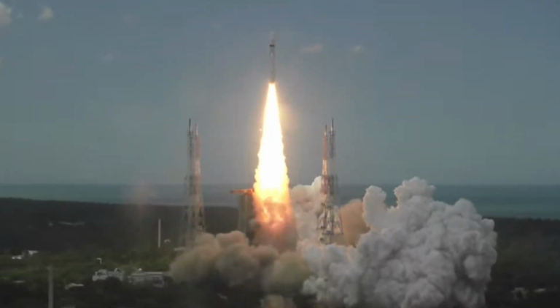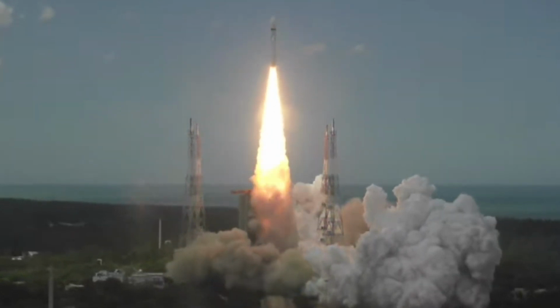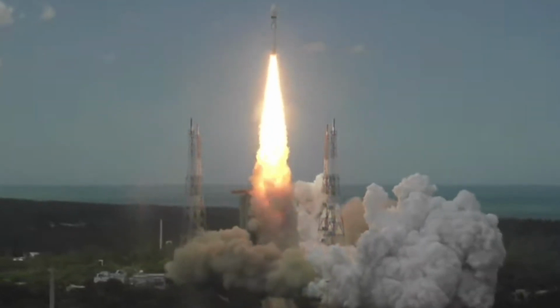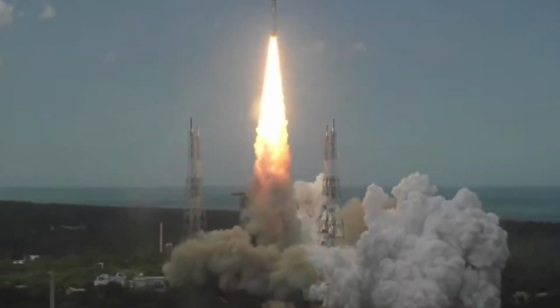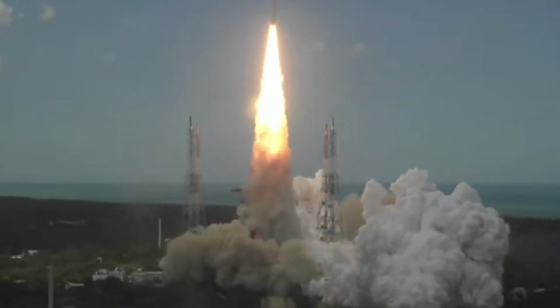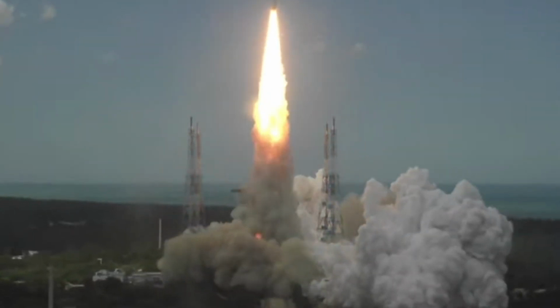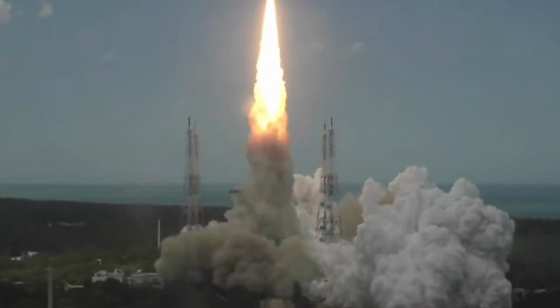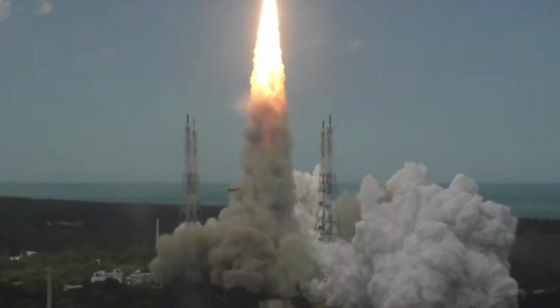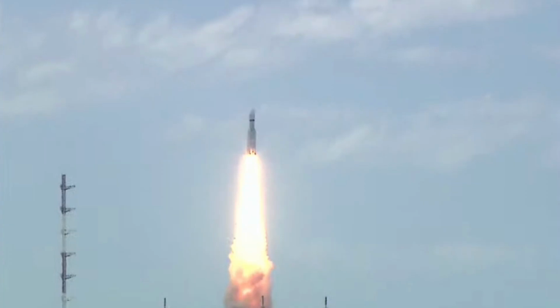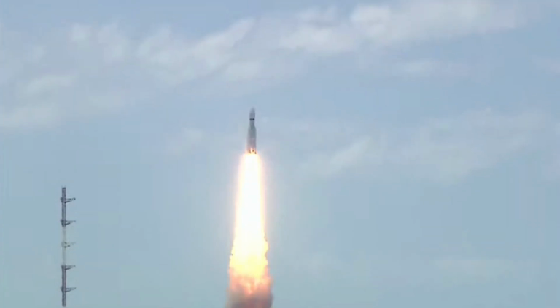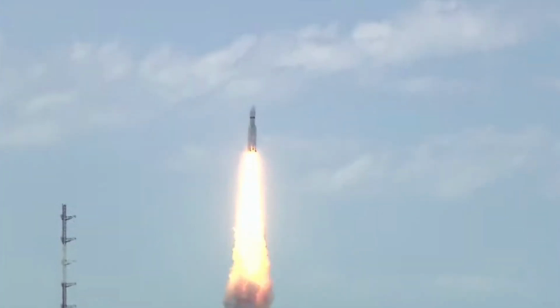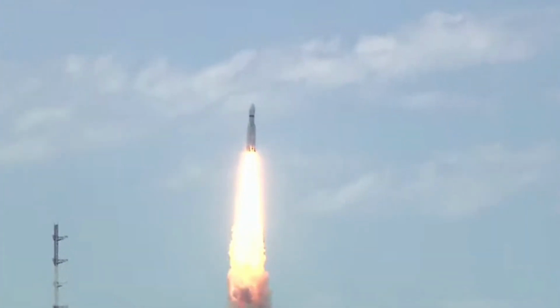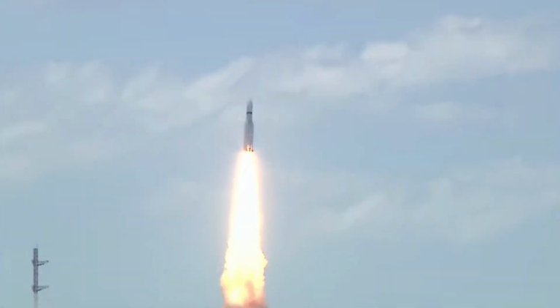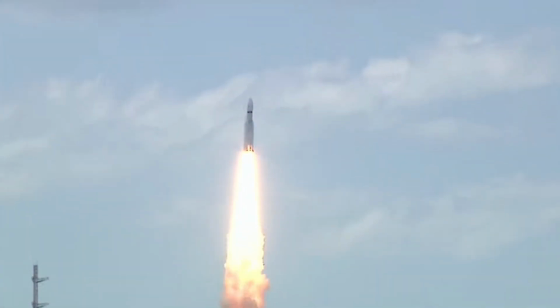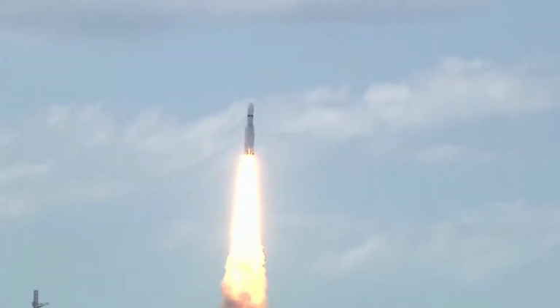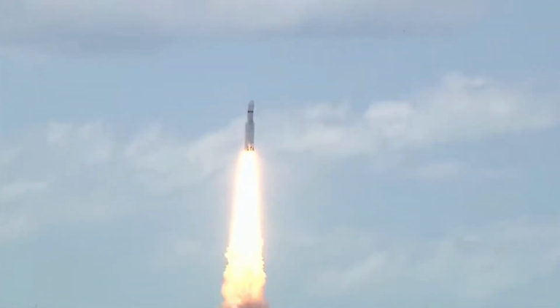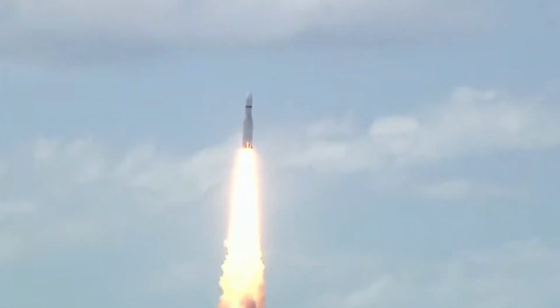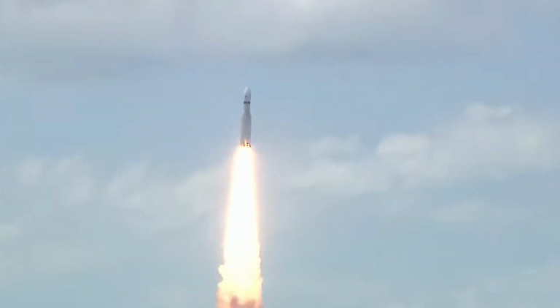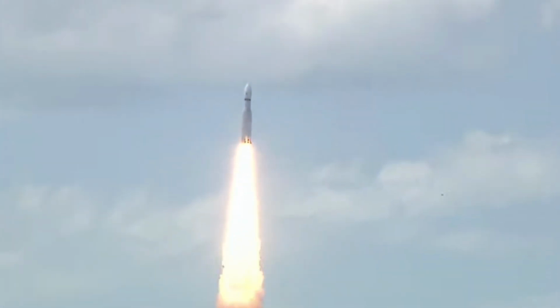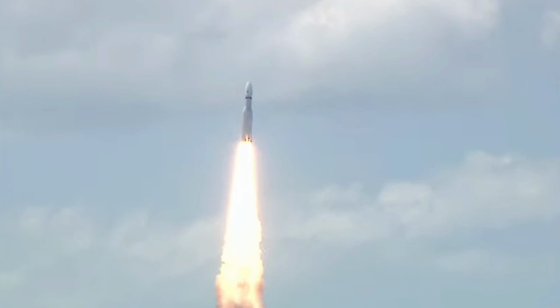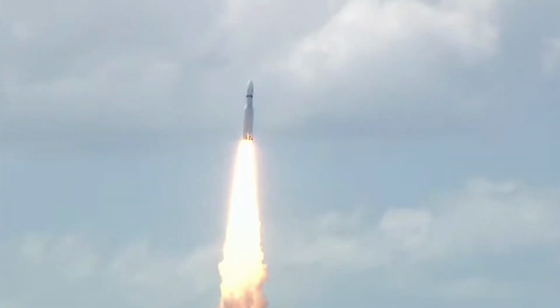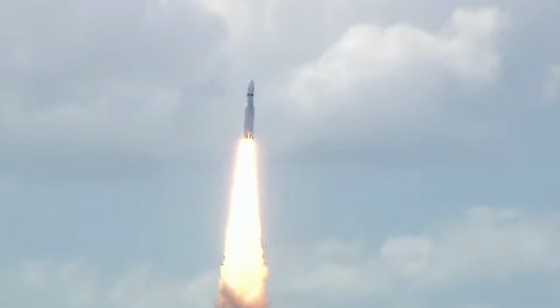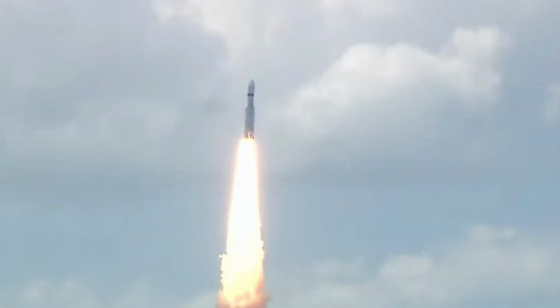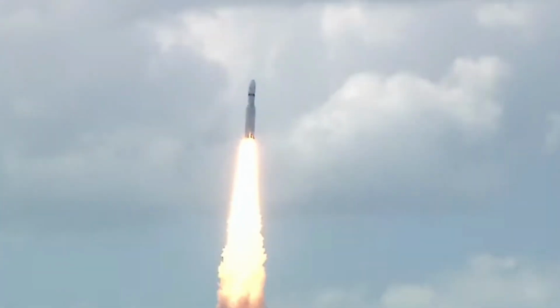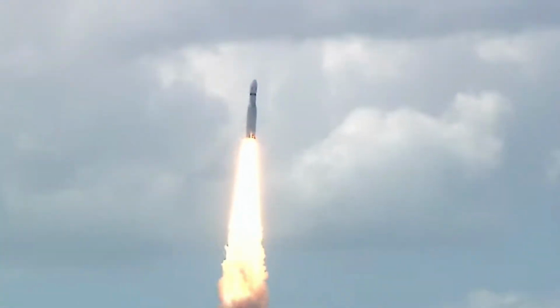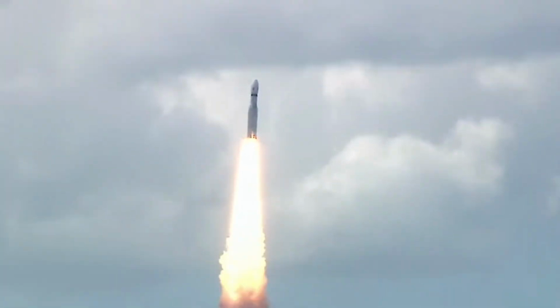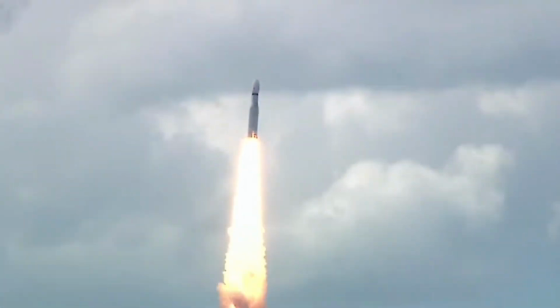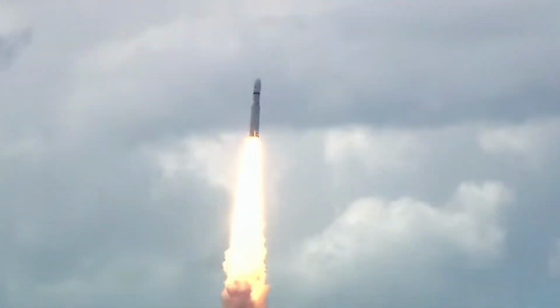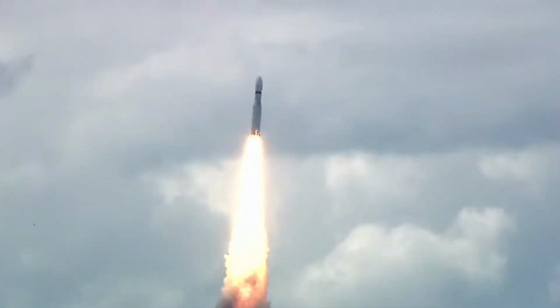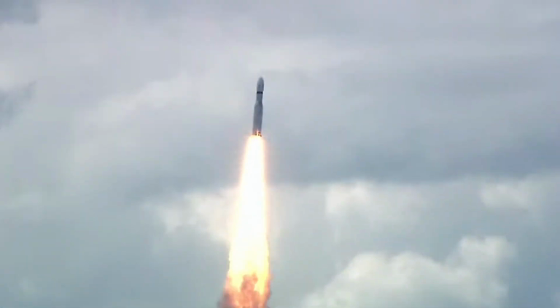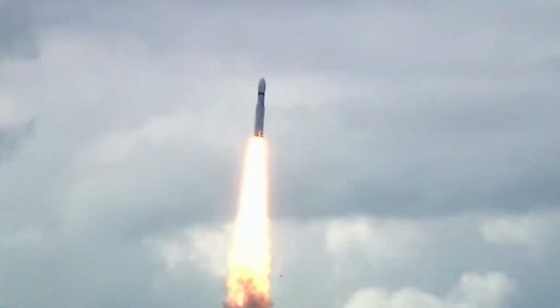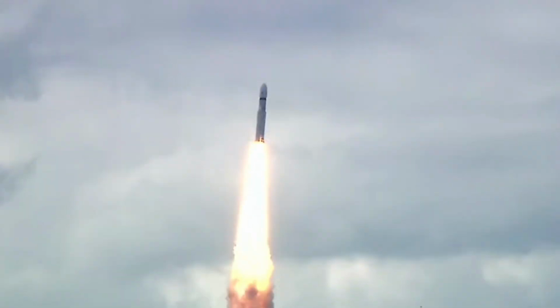Here we have a majestic liftoff of LVM-3 M4 rocket carrying India's prestigious Chandrayaan-3 spacecraft.